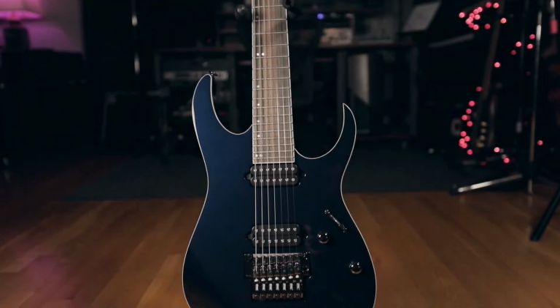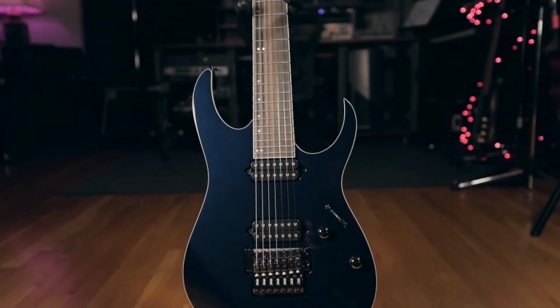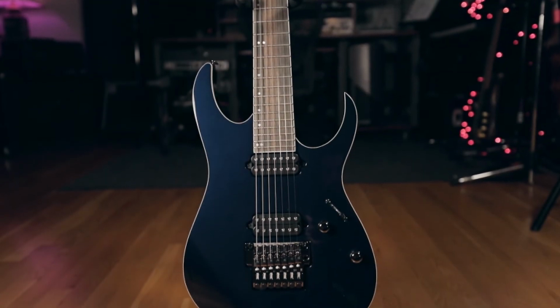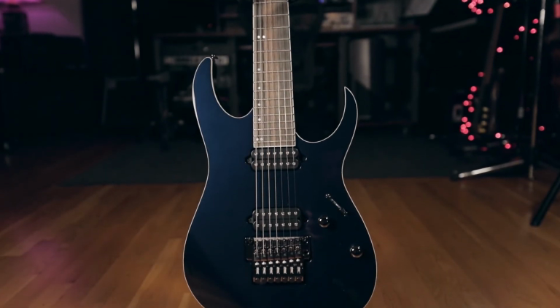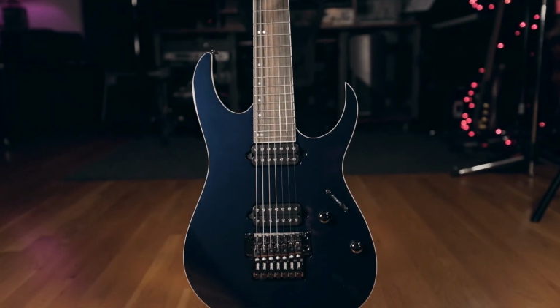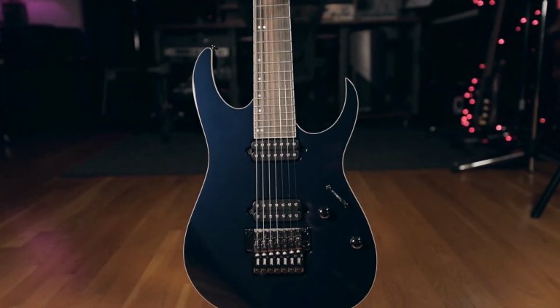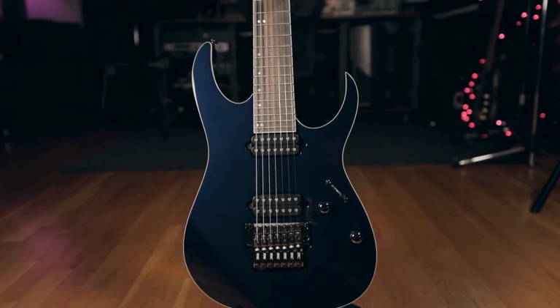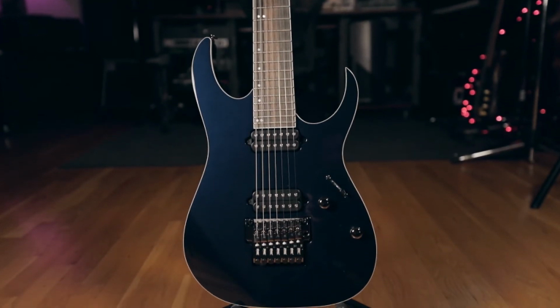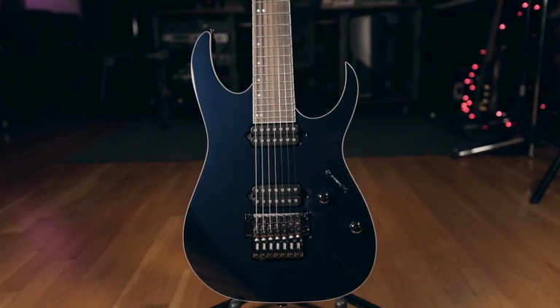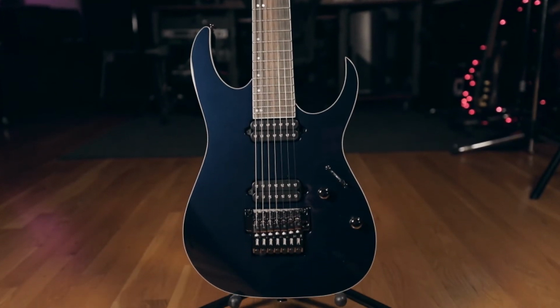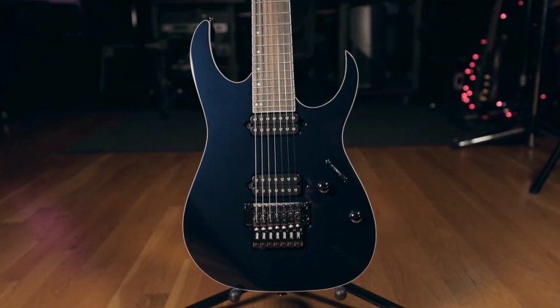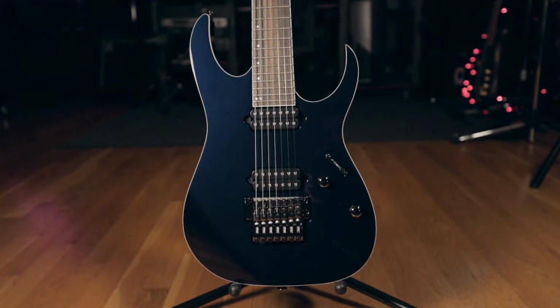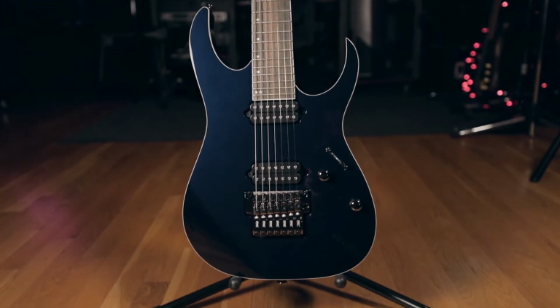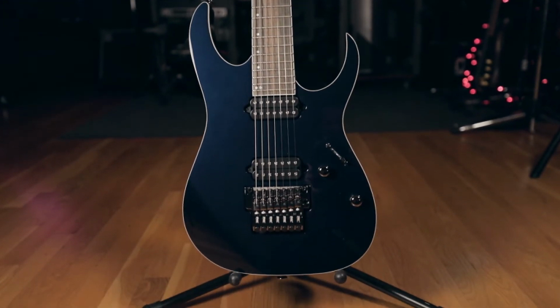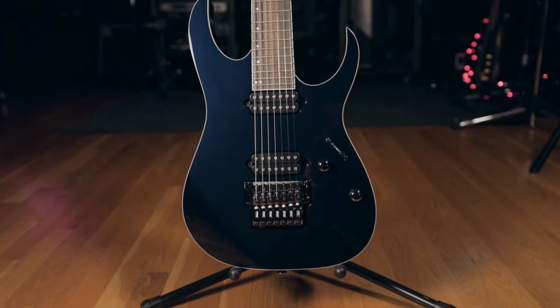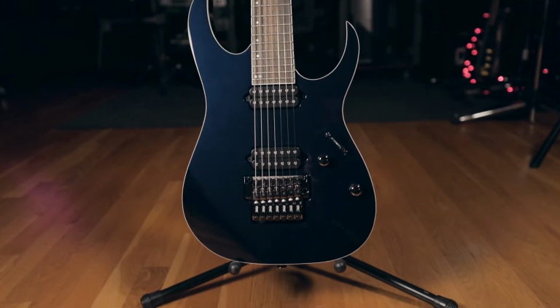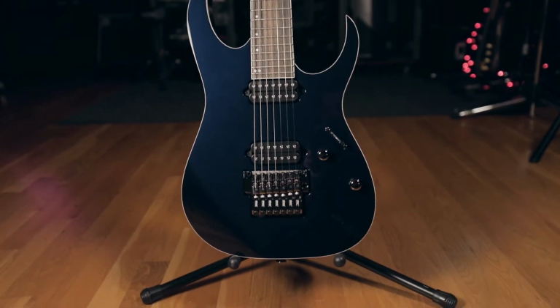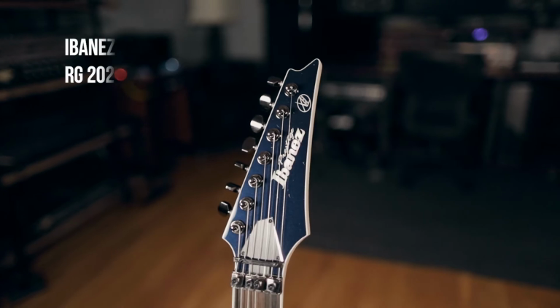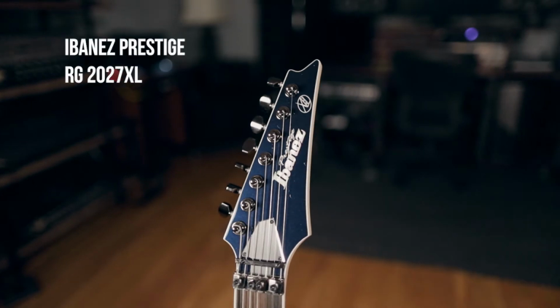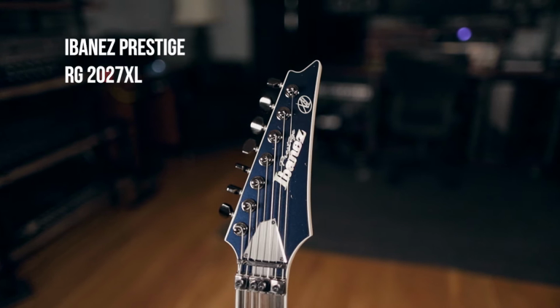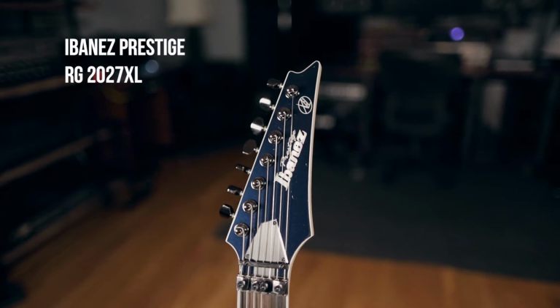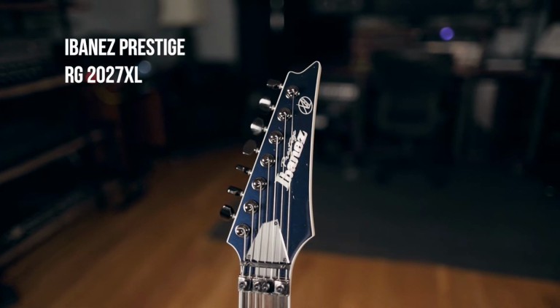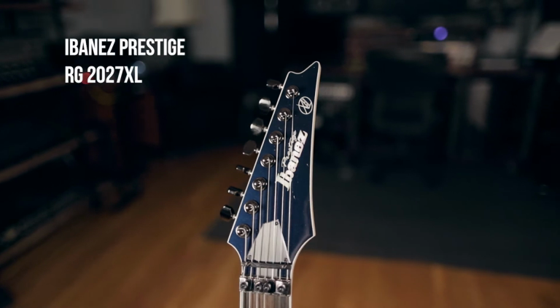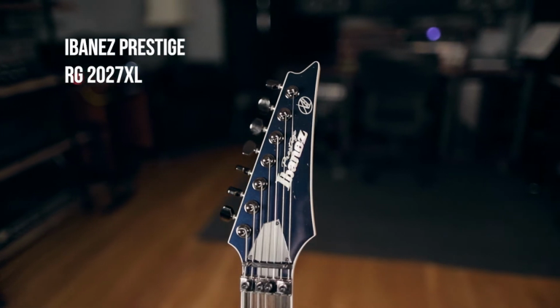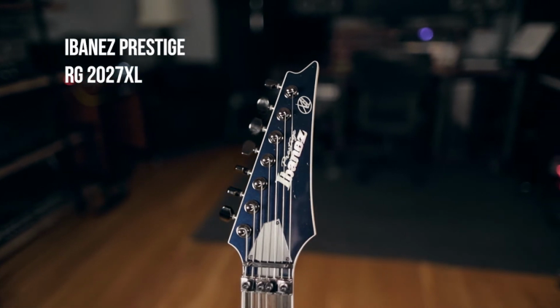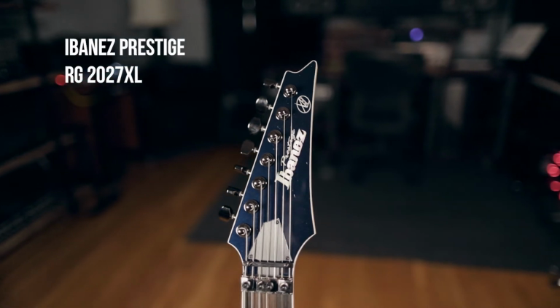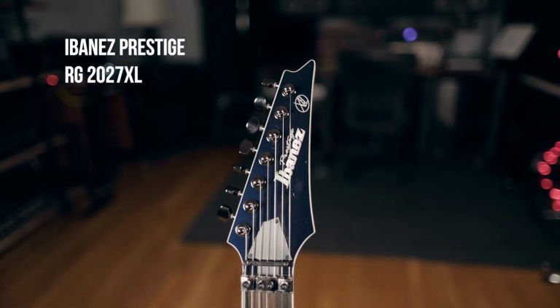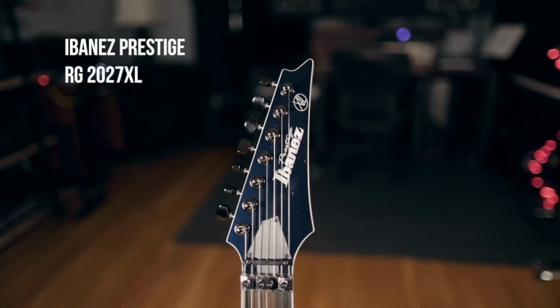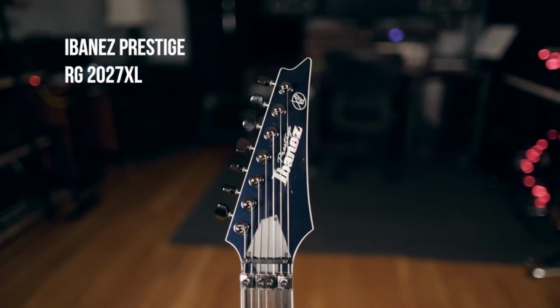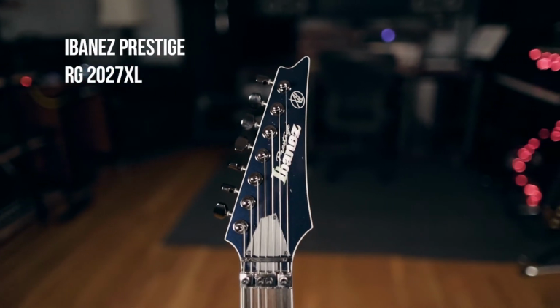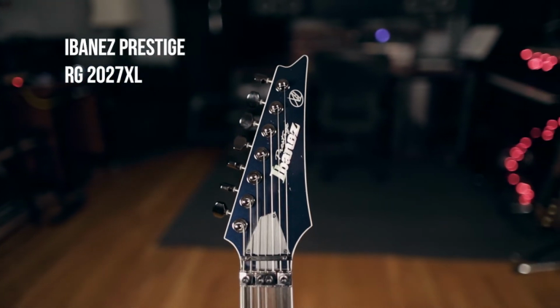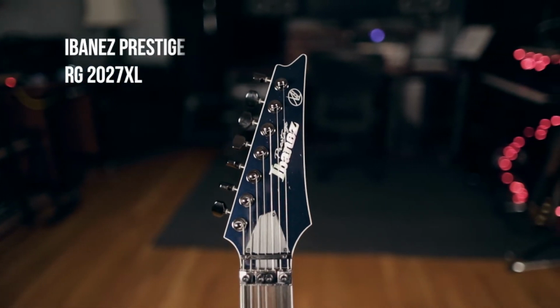What is up guys? It's Sam from the Axe Palace again, and today we're checking out the Ibanez Prestige RG 2027 XL.